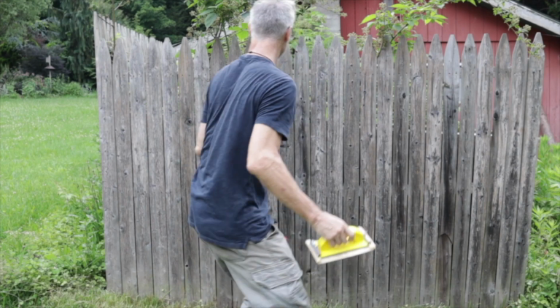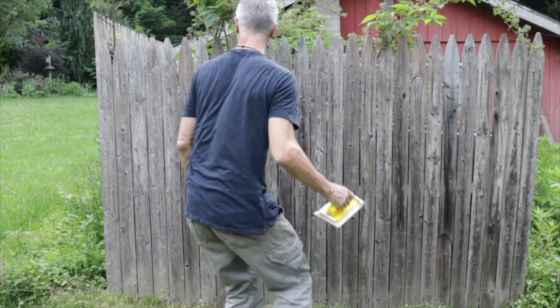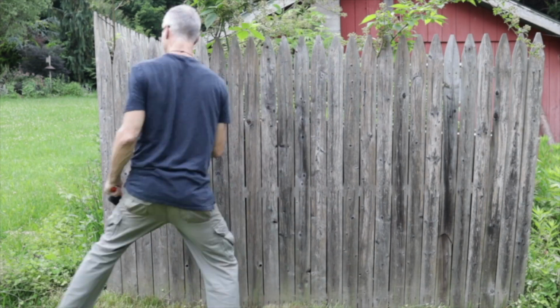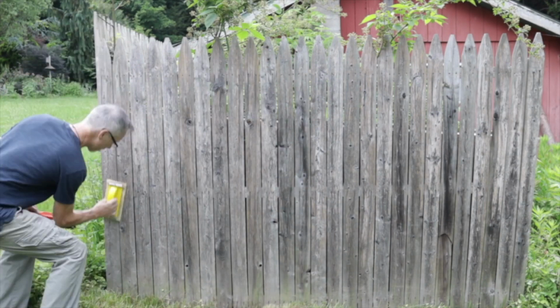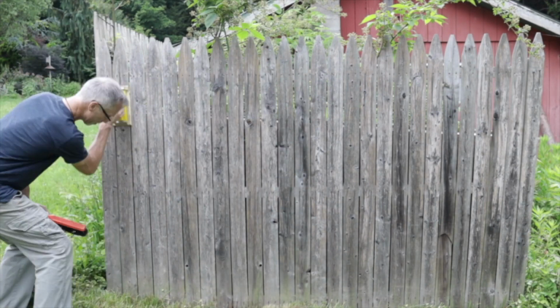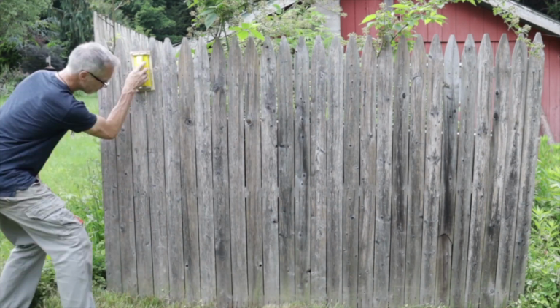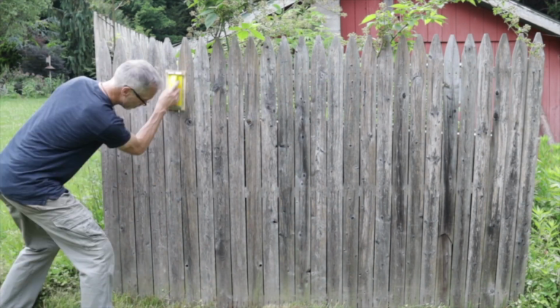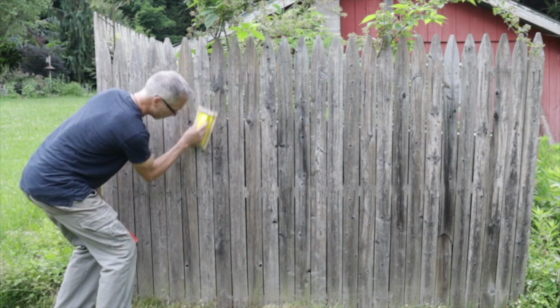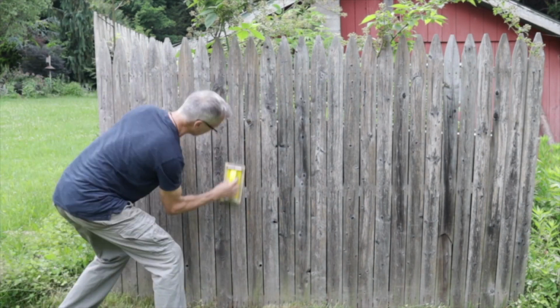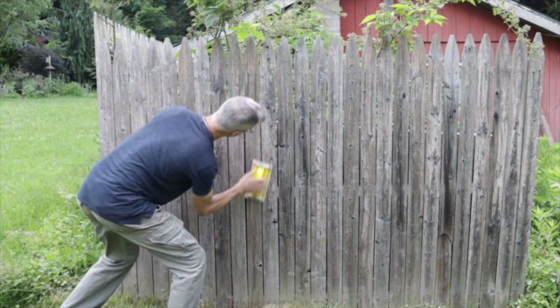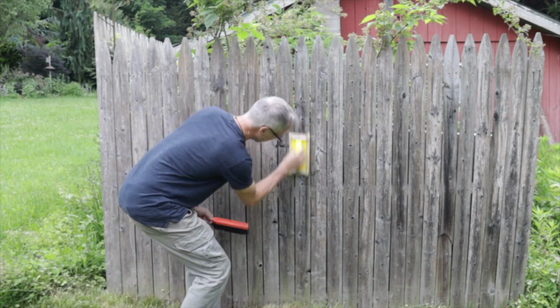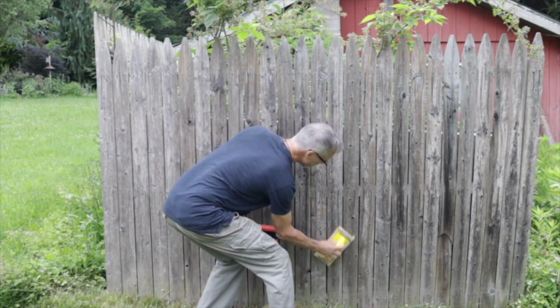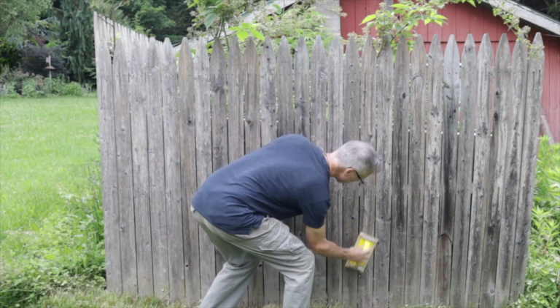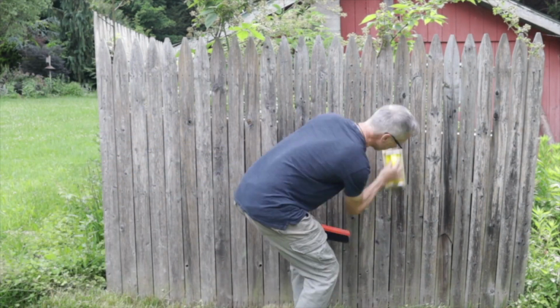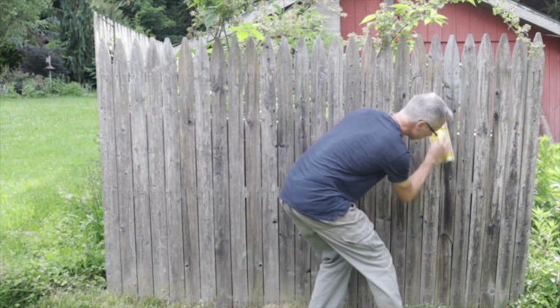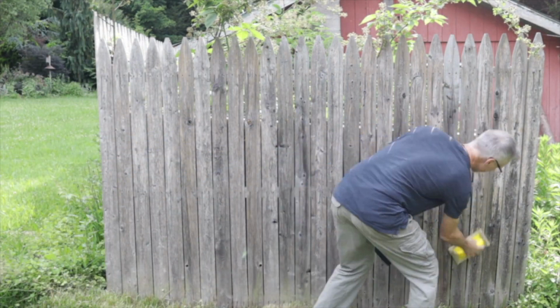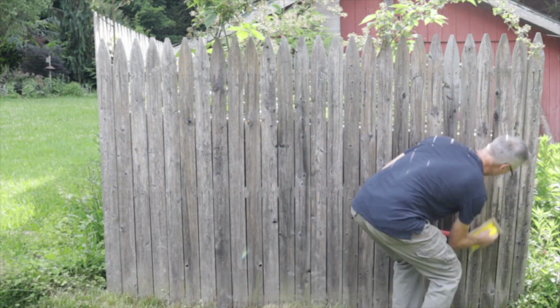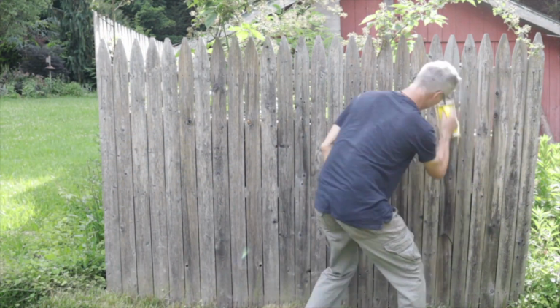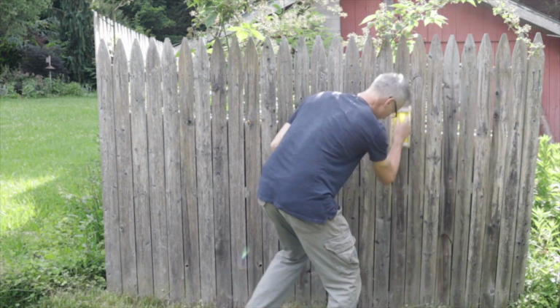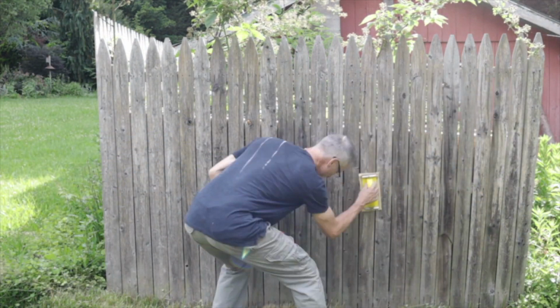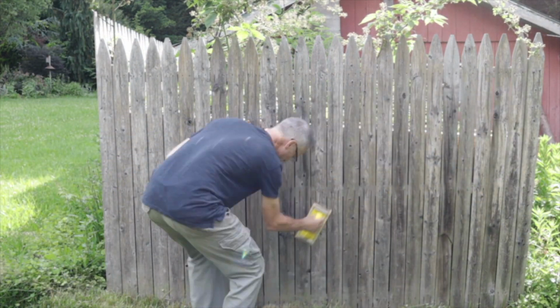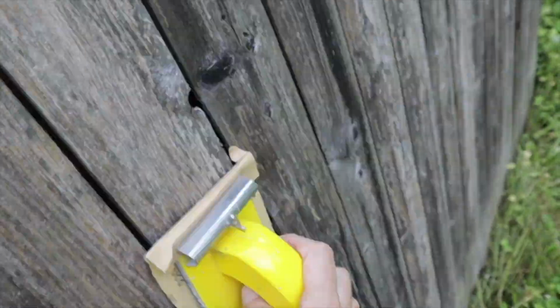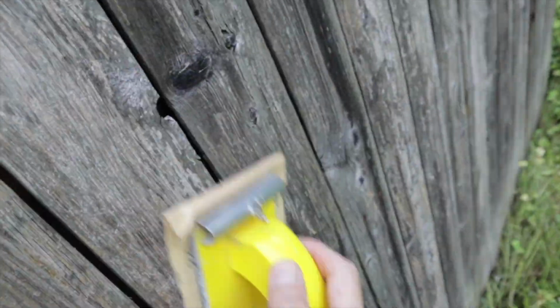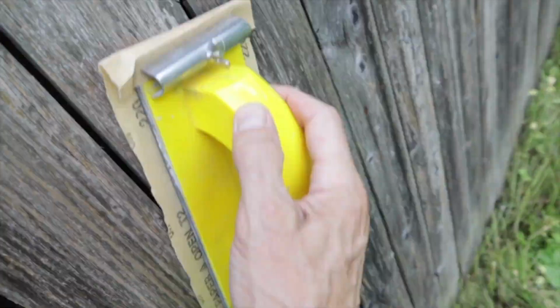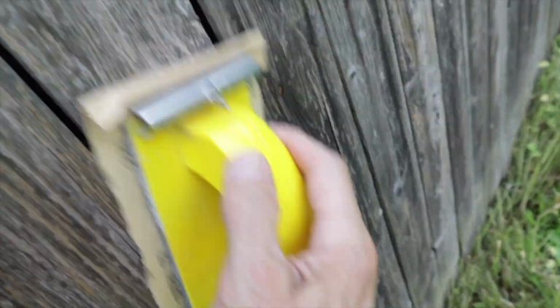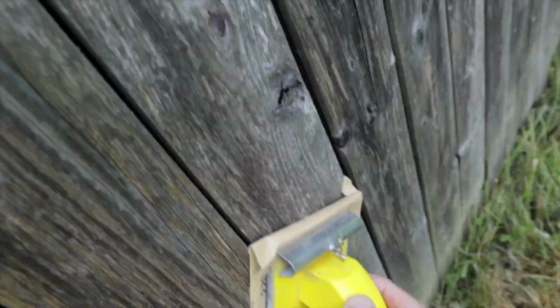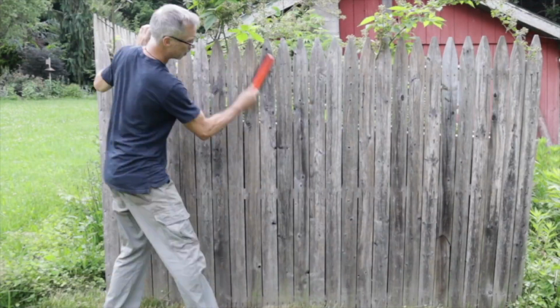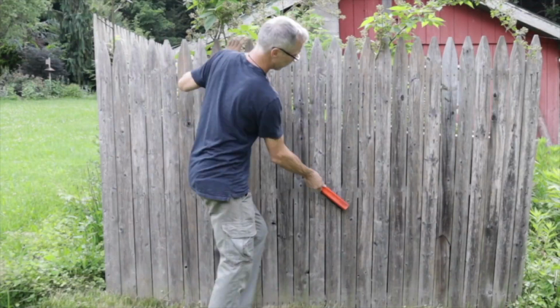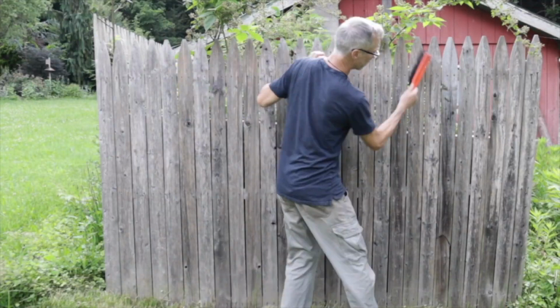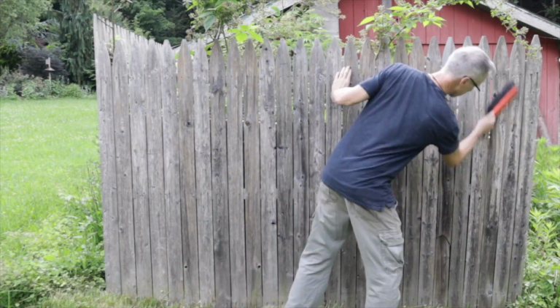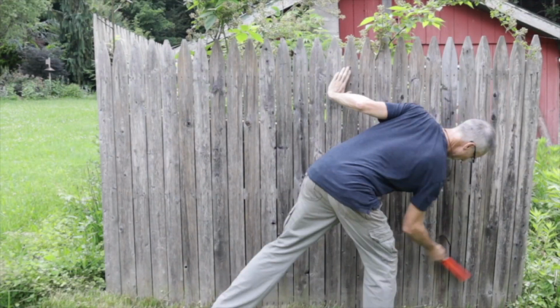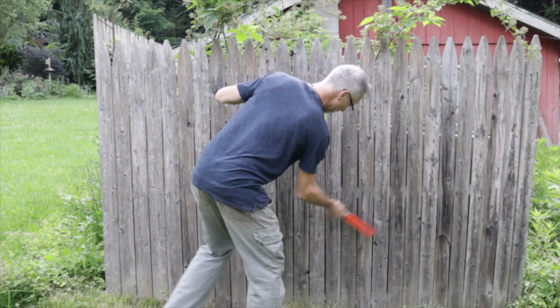We'll start by giving this old fence a quick sanding and then brush the dust off and we'll be ready for stenciling.